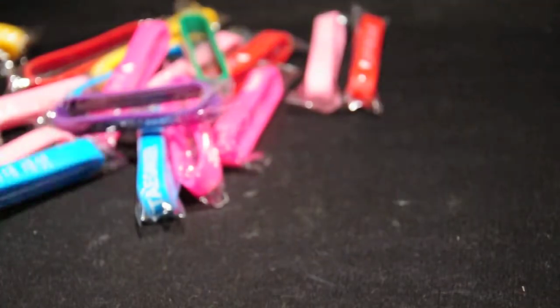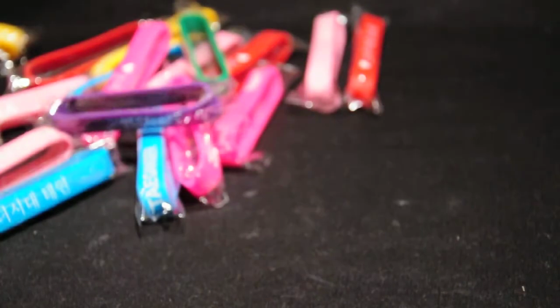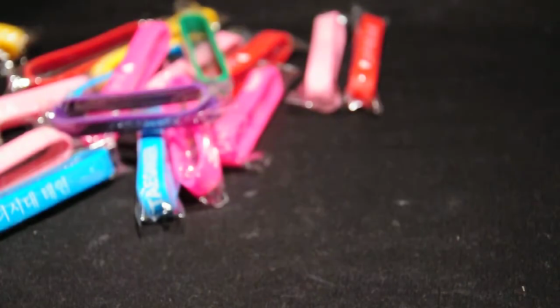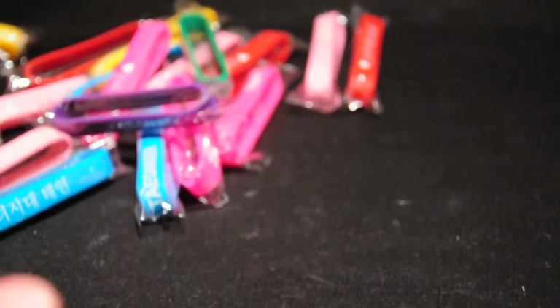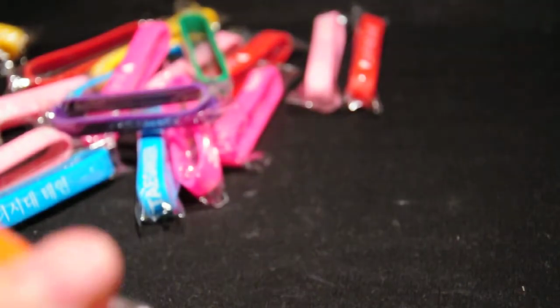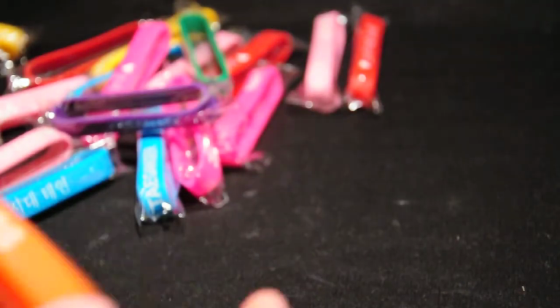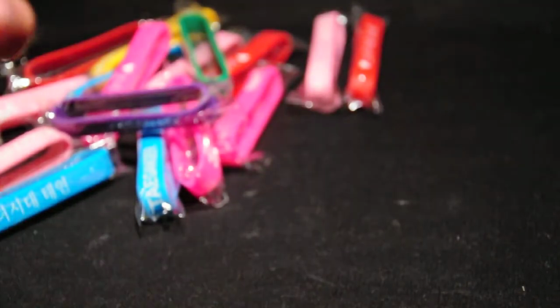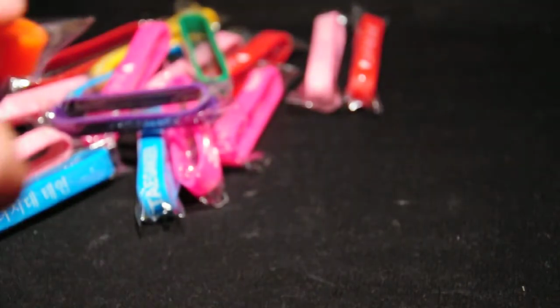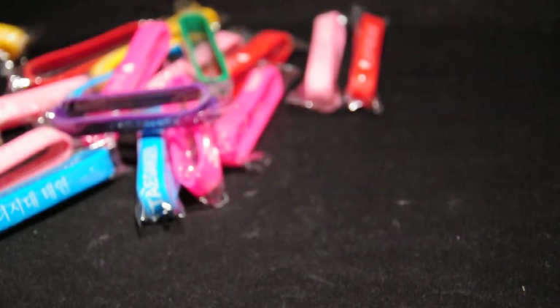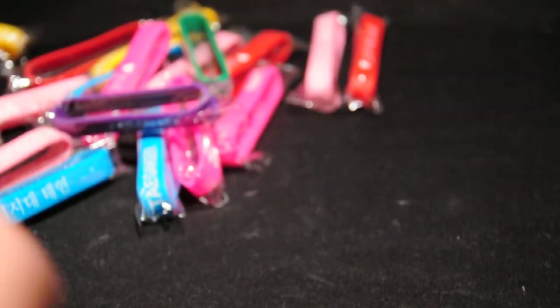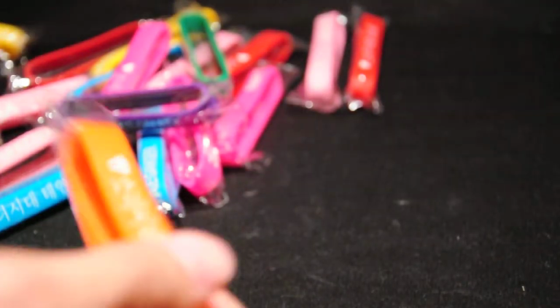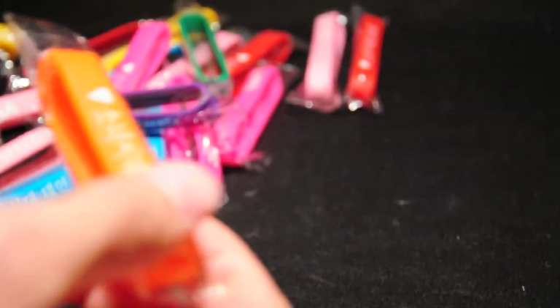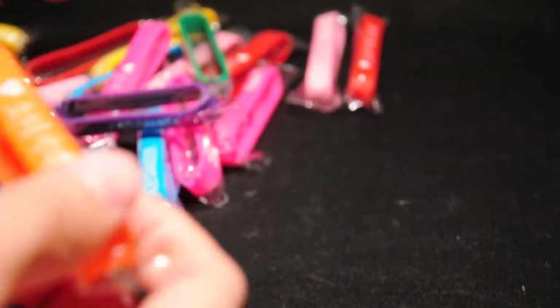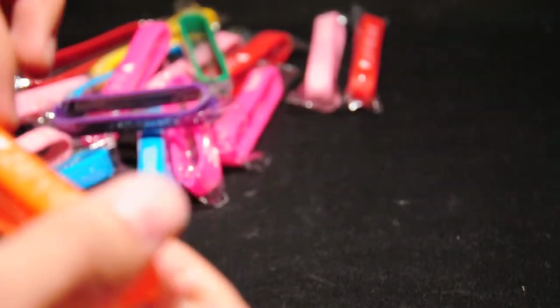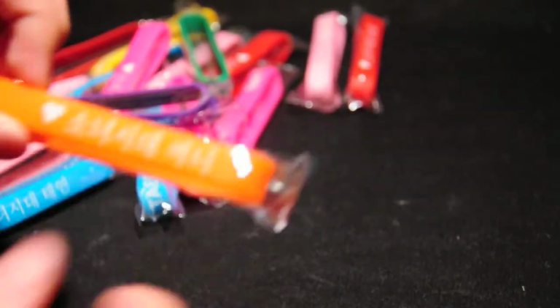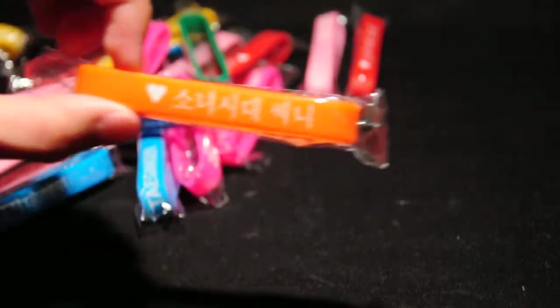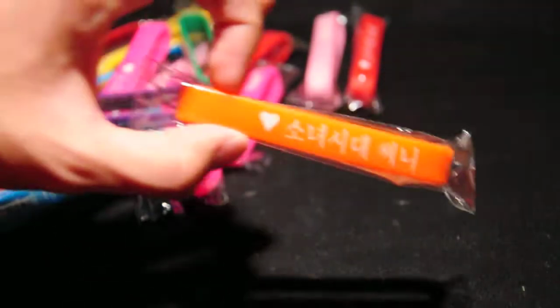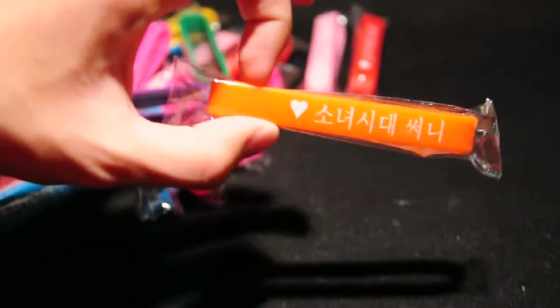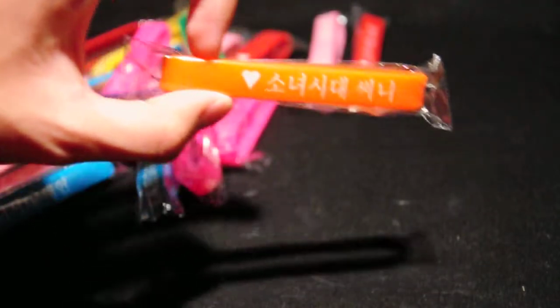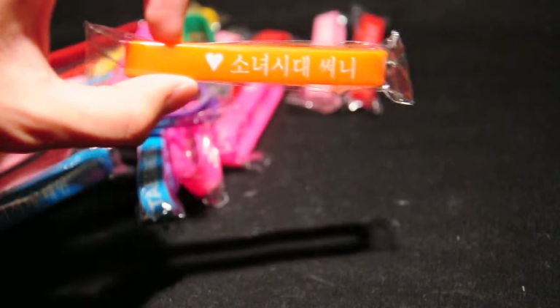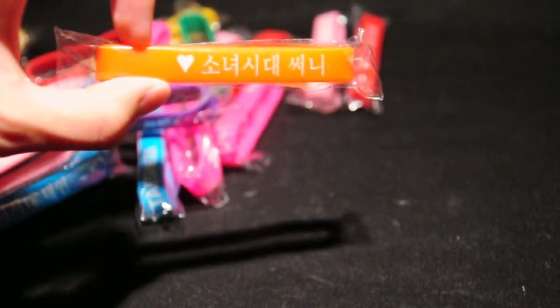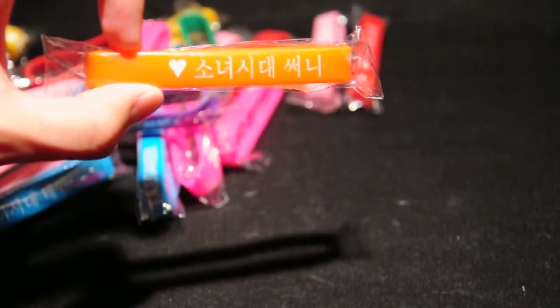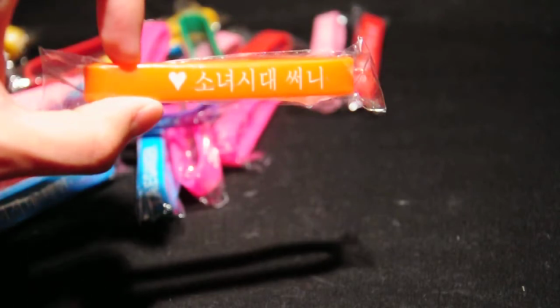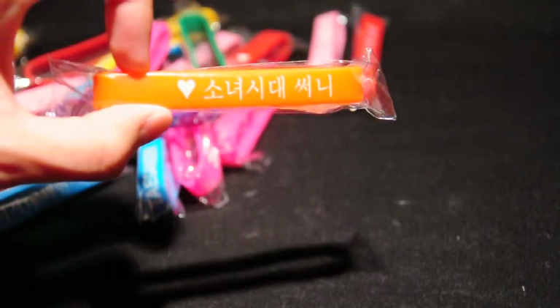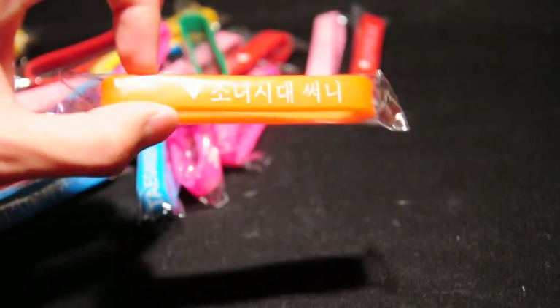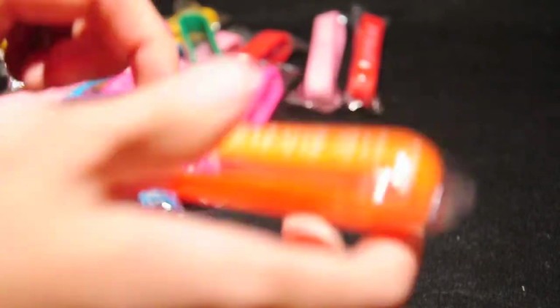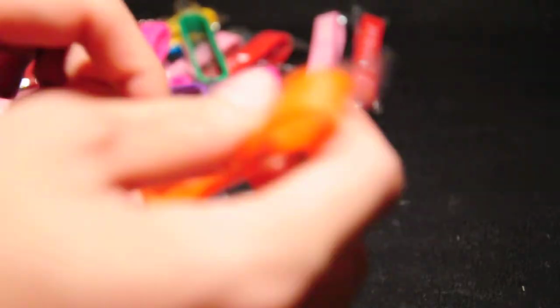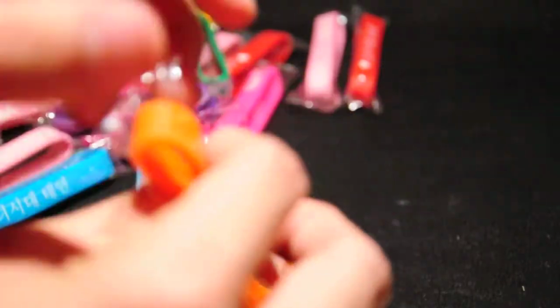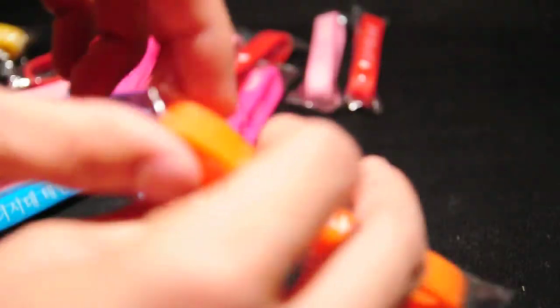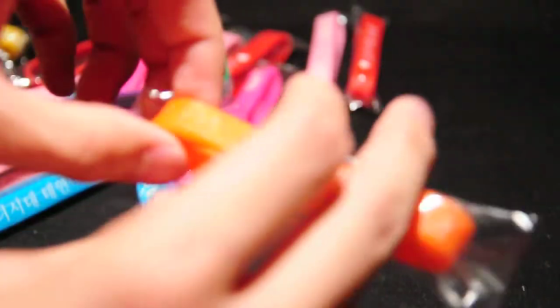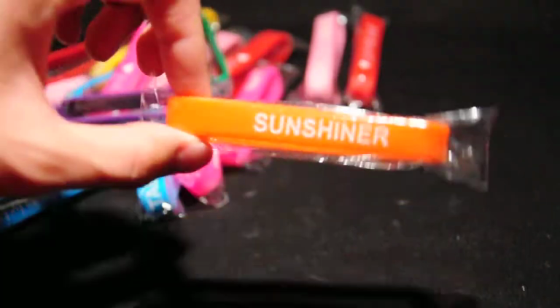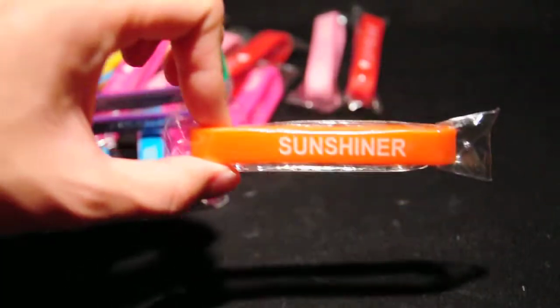And orange — I'll put one more after this. Orange is Sunny. Sunshine.